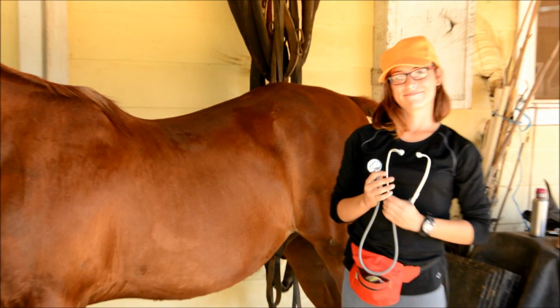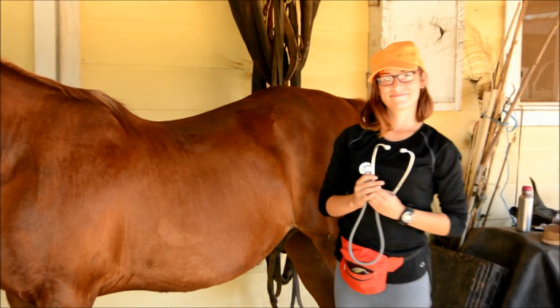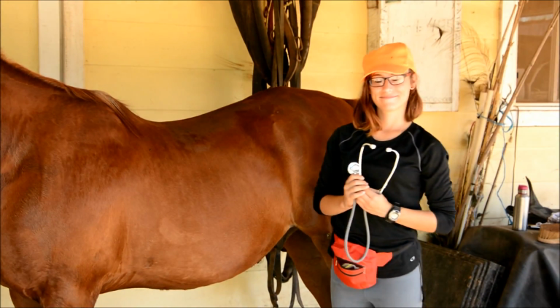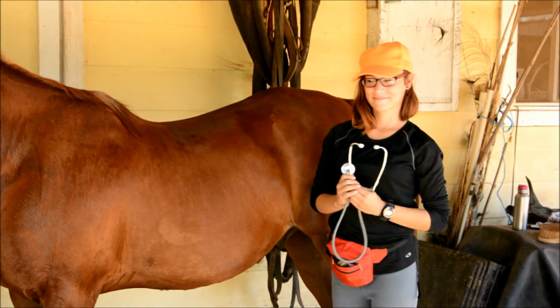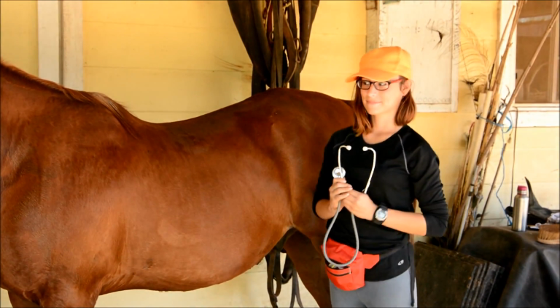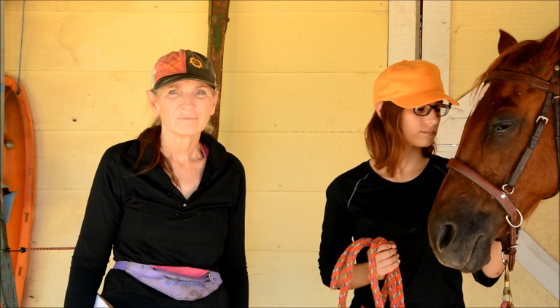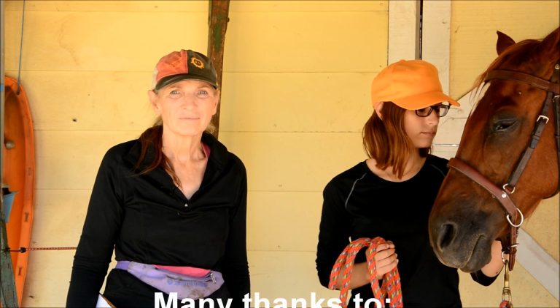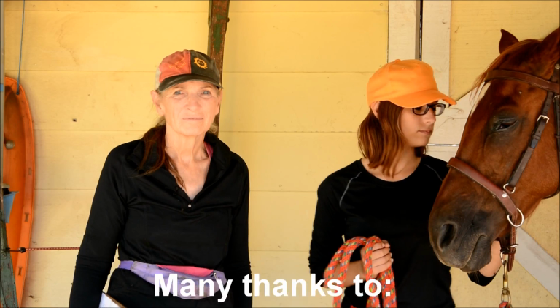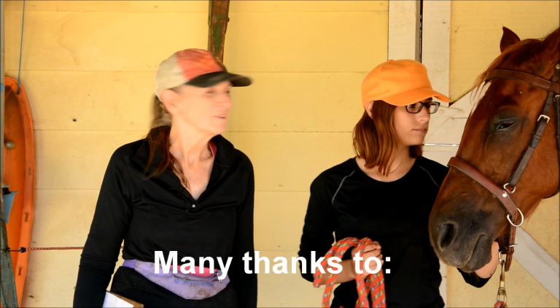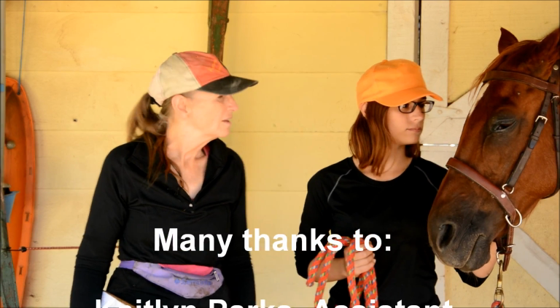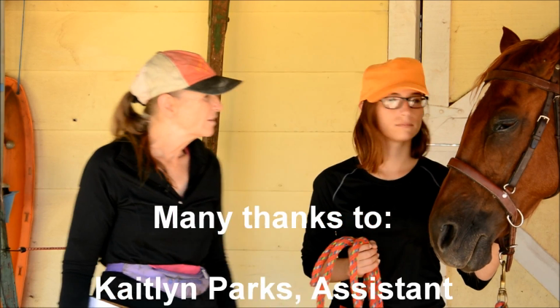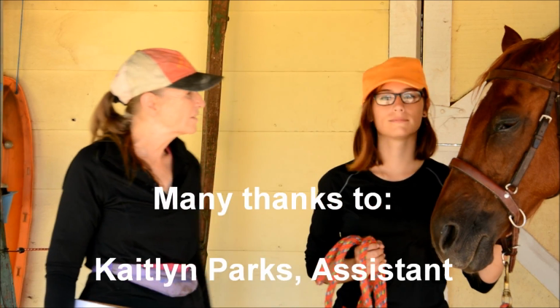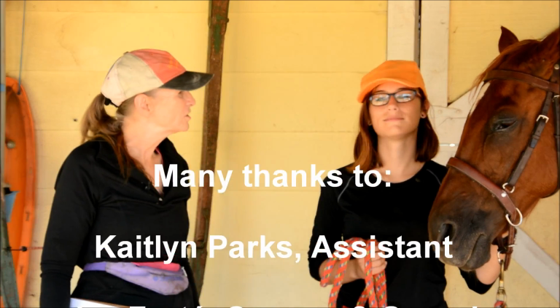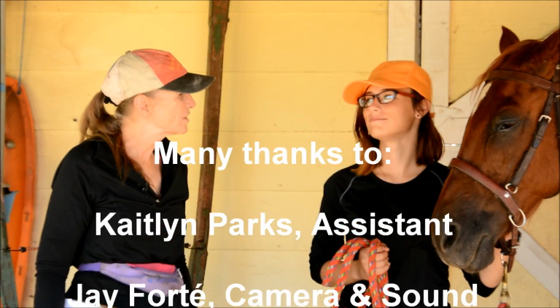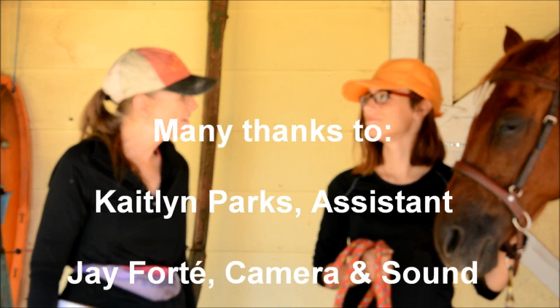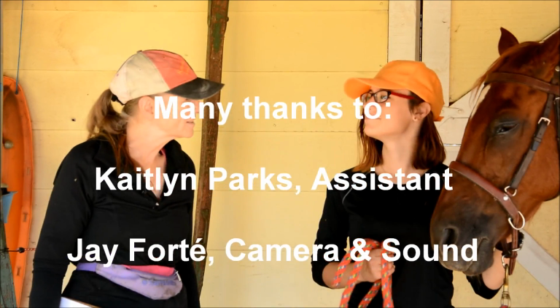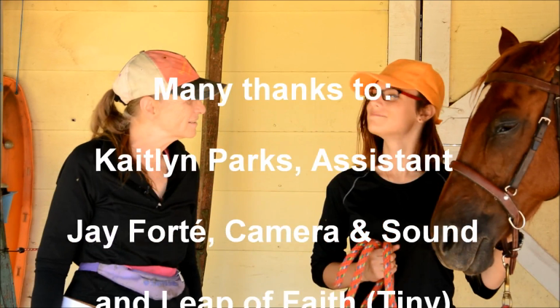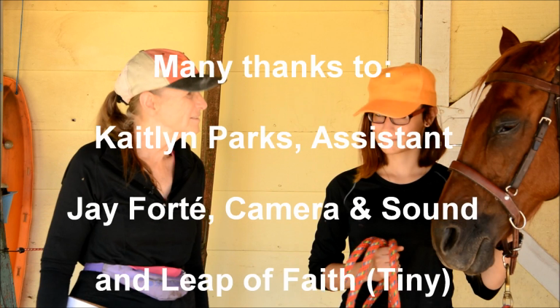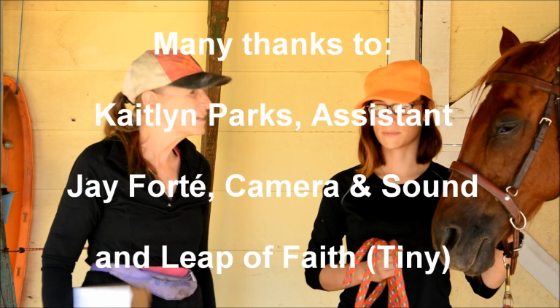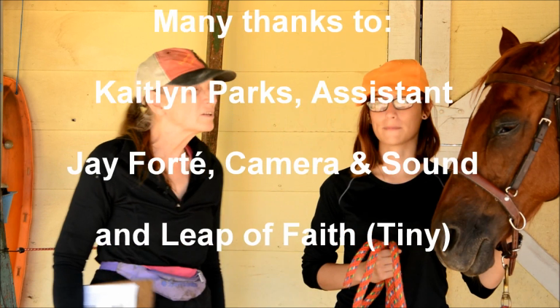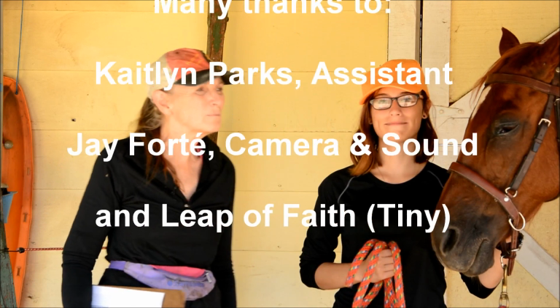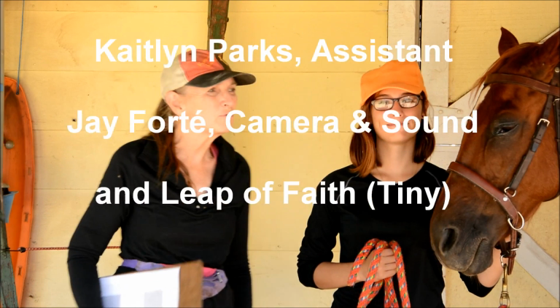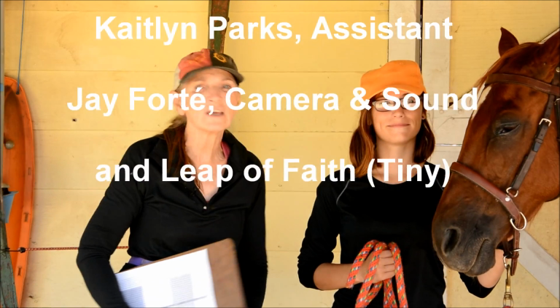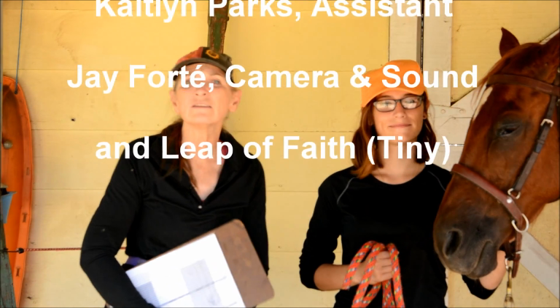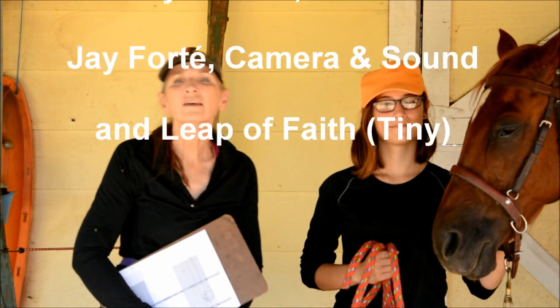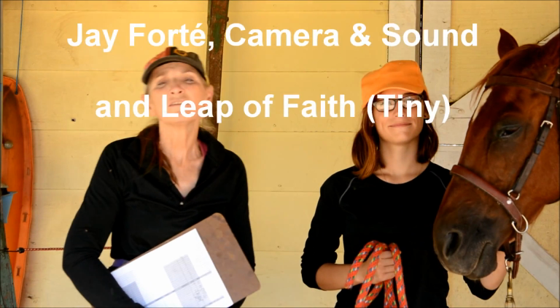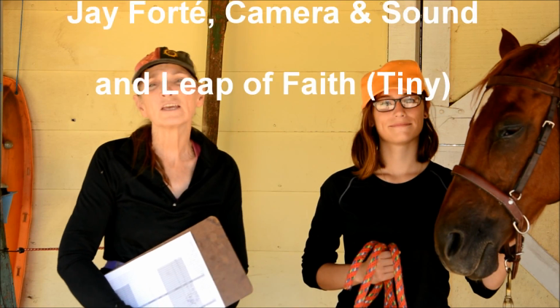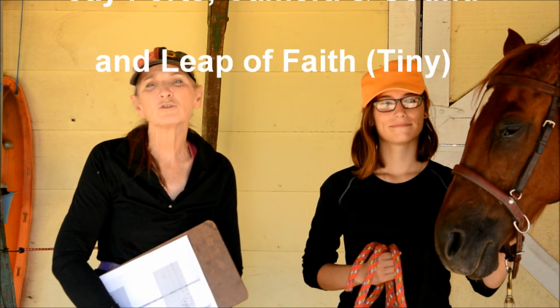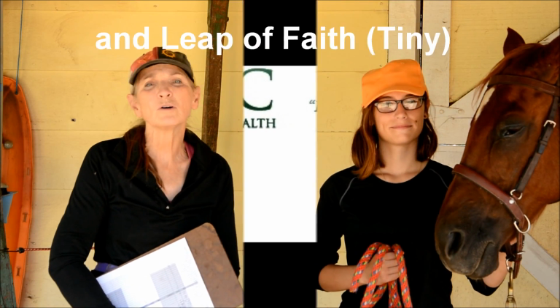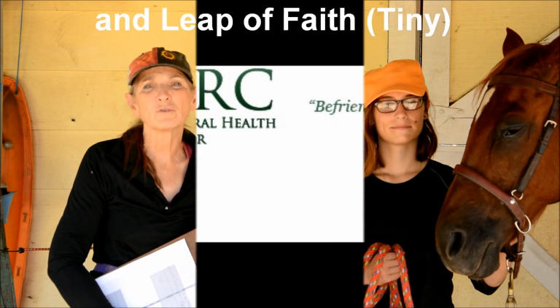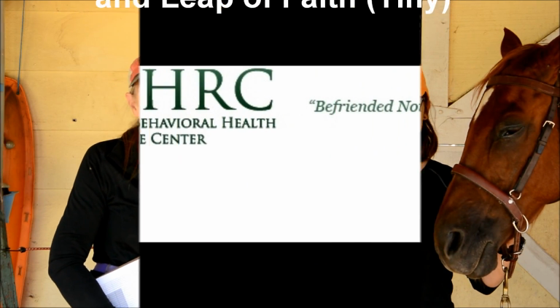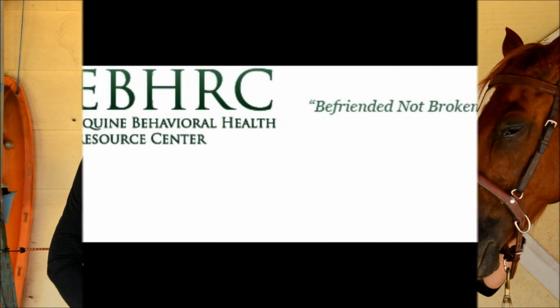Thank you, Caitlin. Thank you, Leap of Faith, and thank you all for watching.